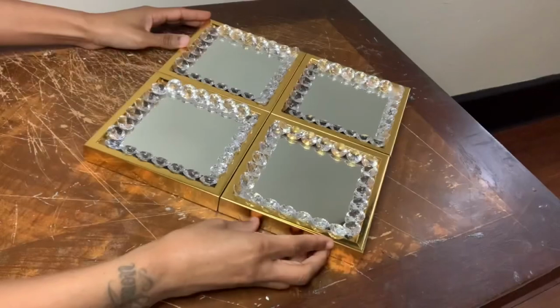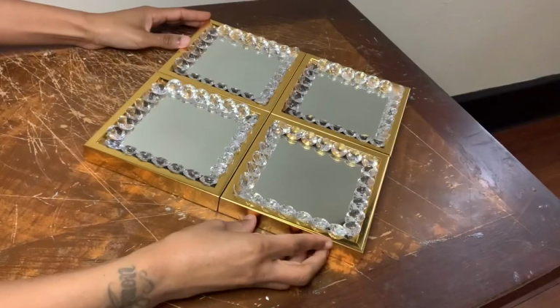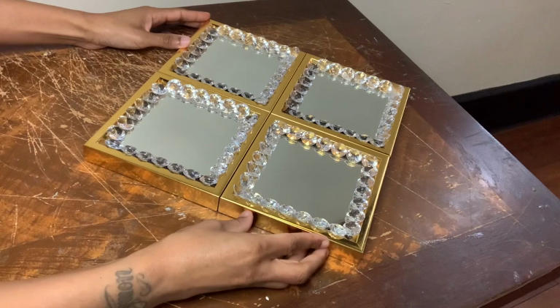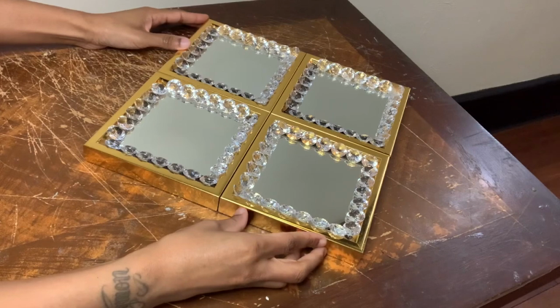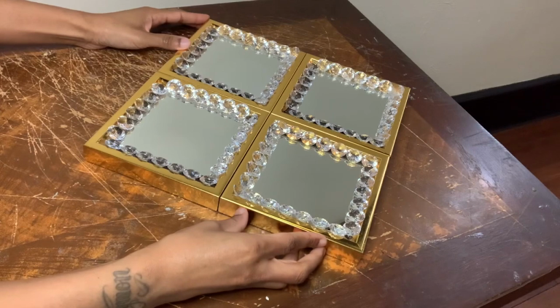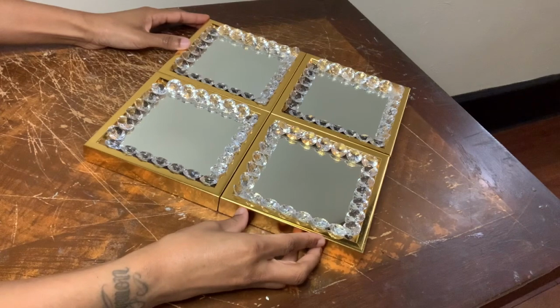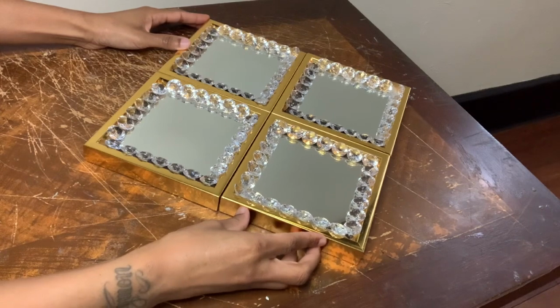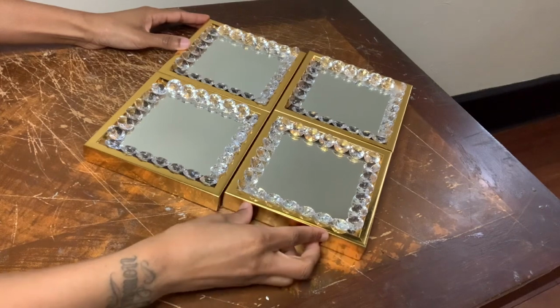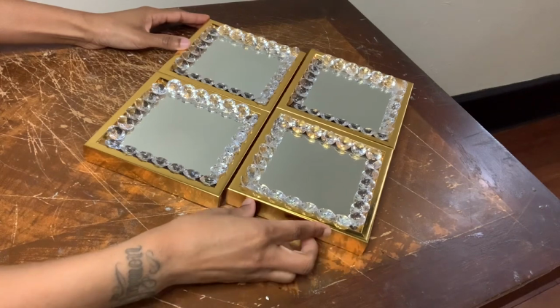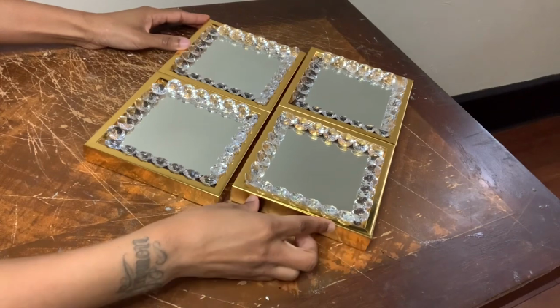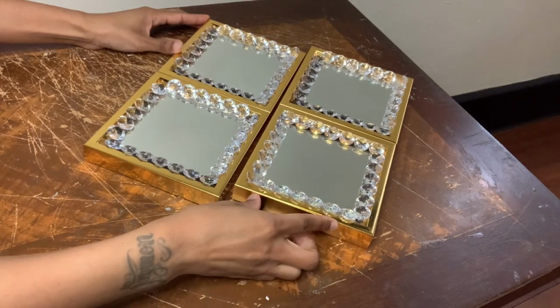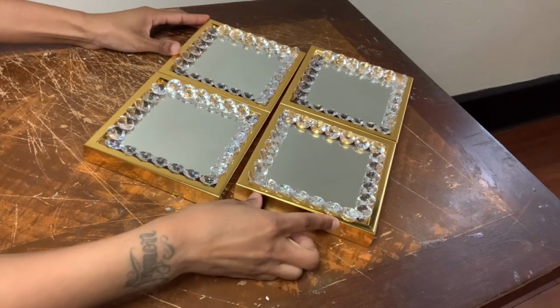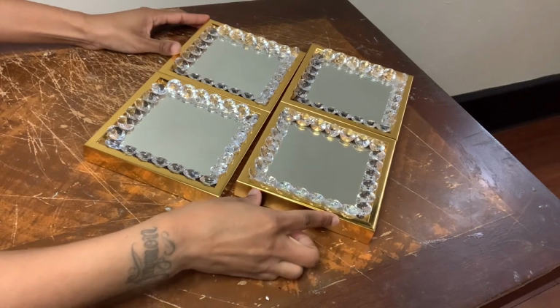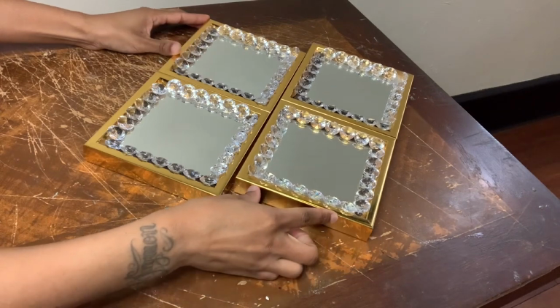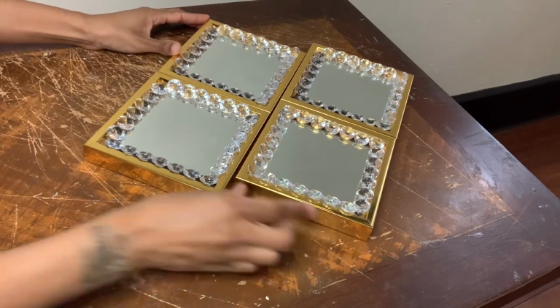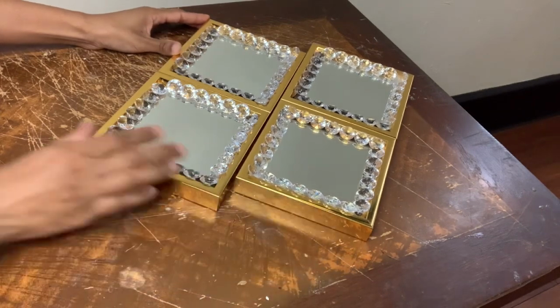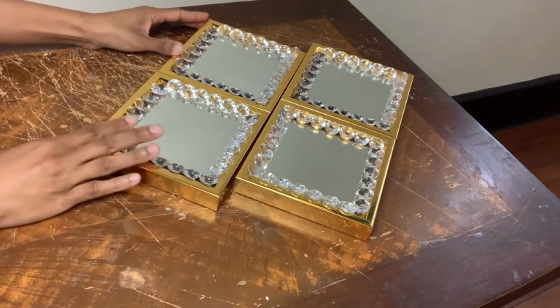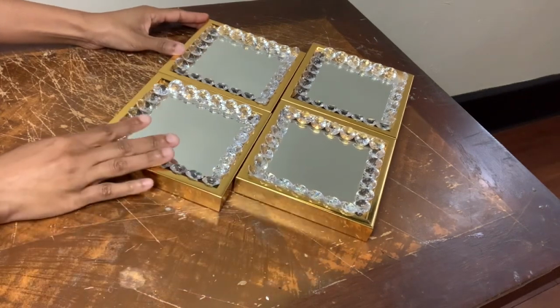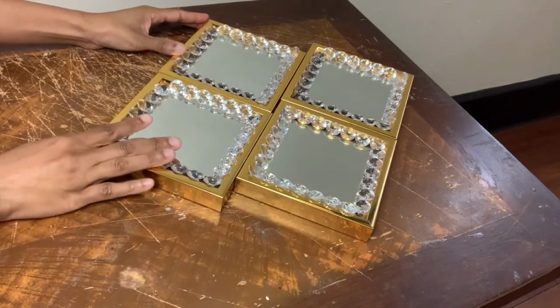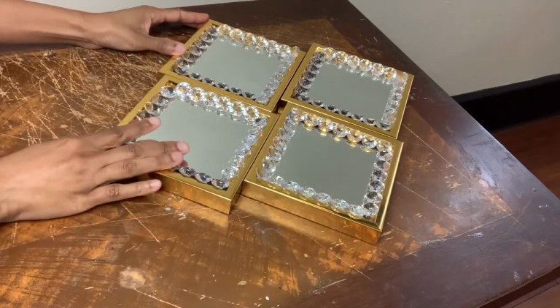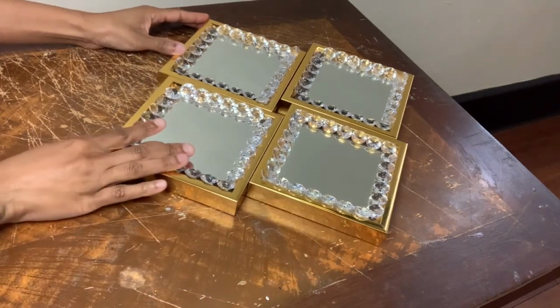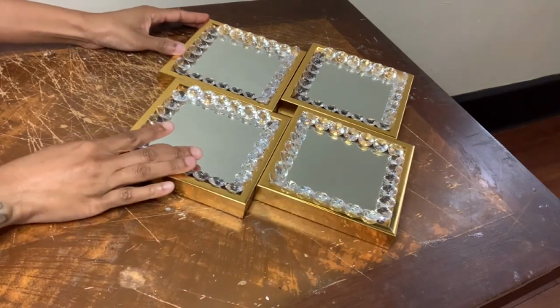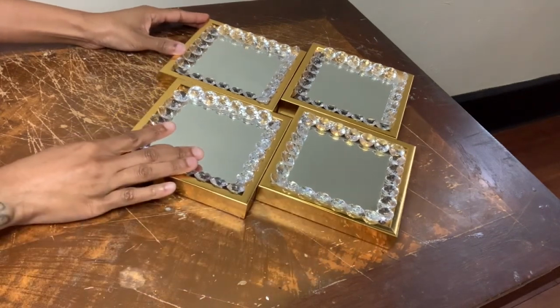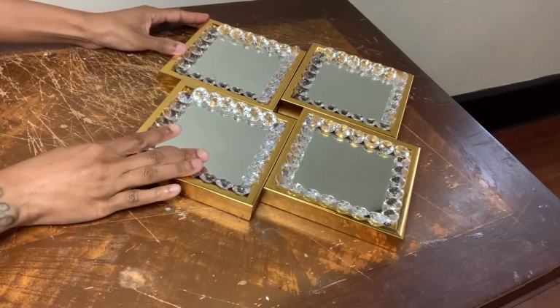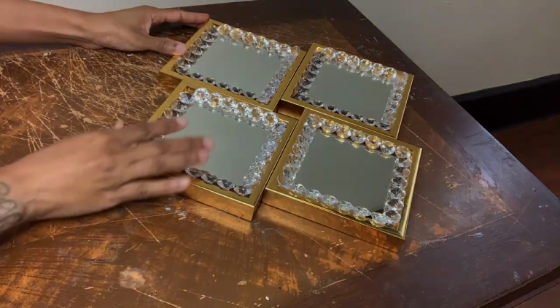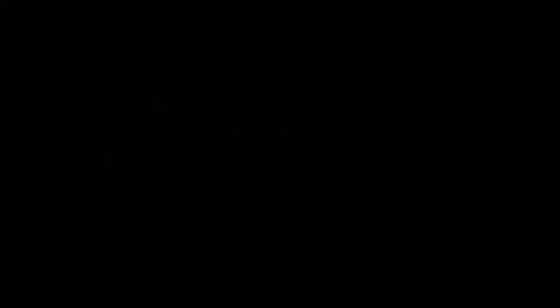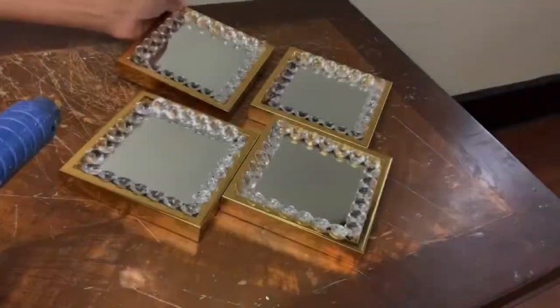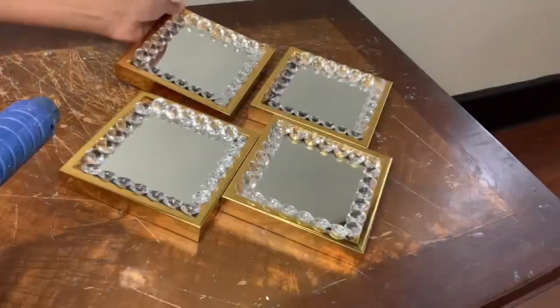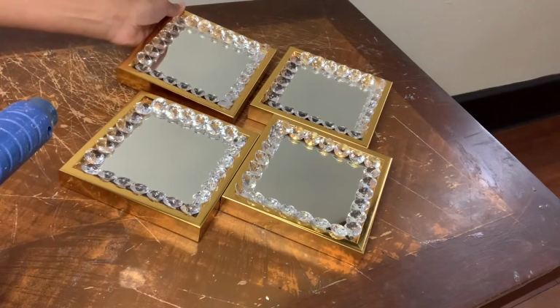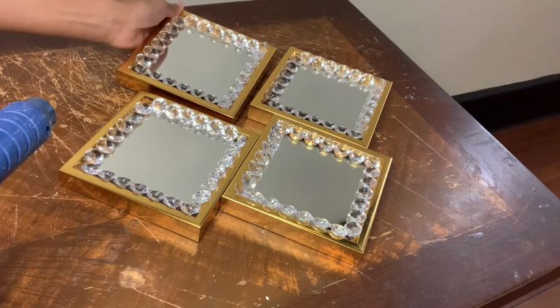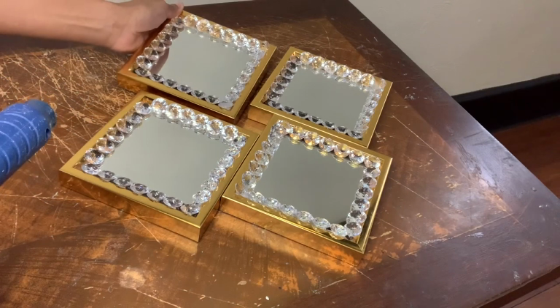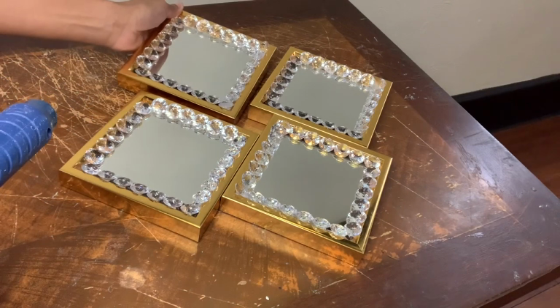This is the shape that I decided to go with, and now I'm just gonna glue them all together.